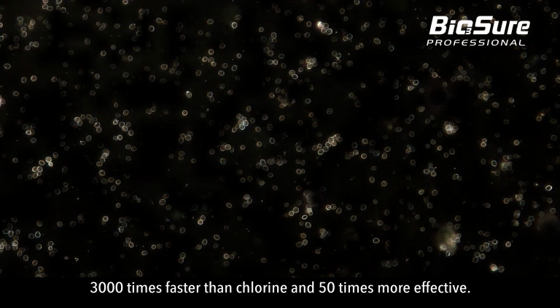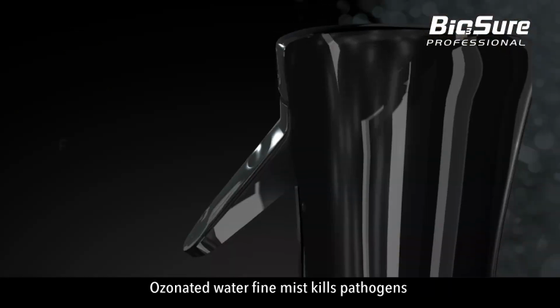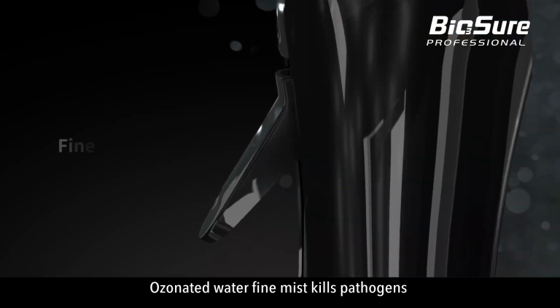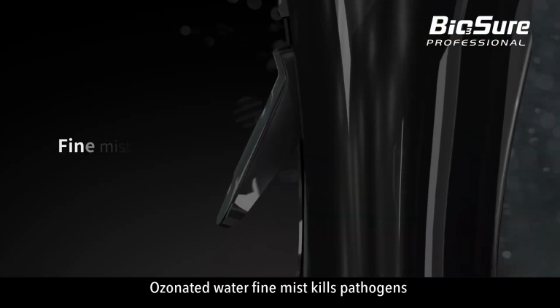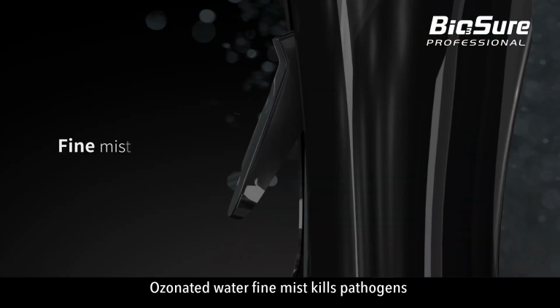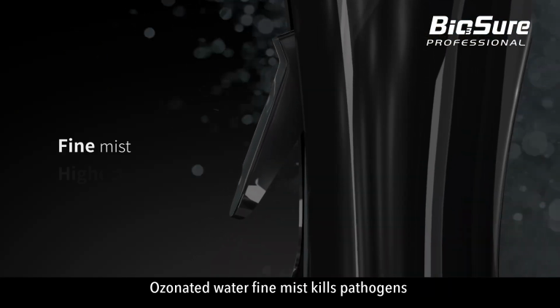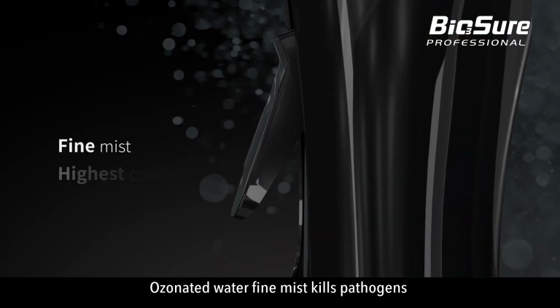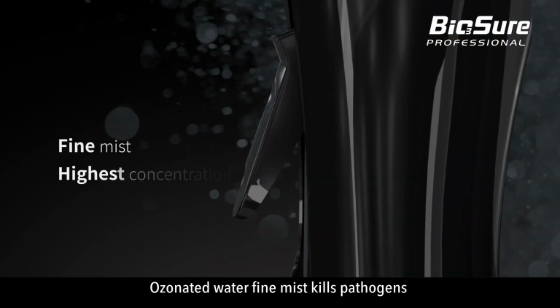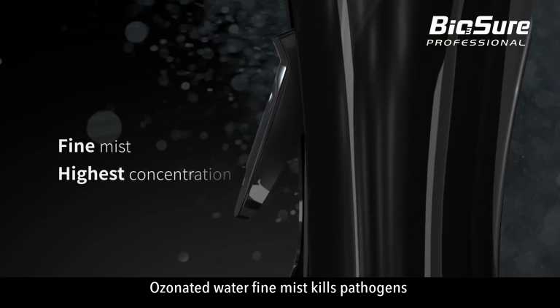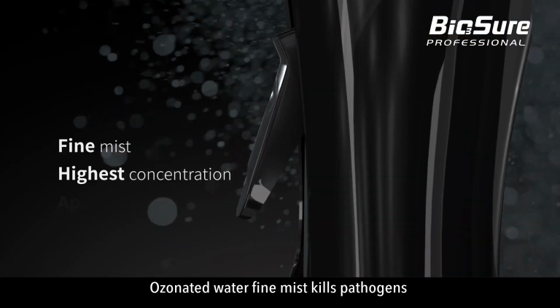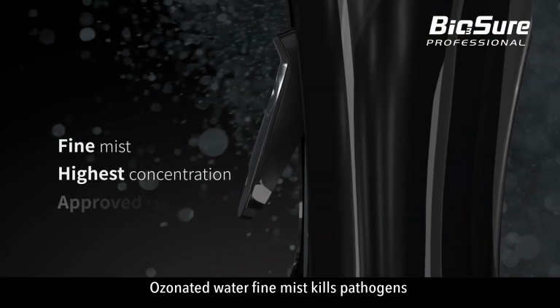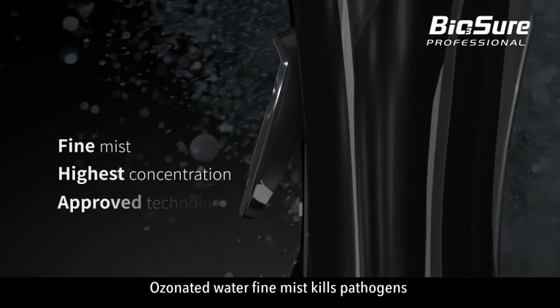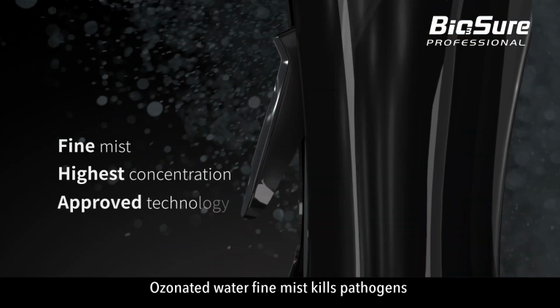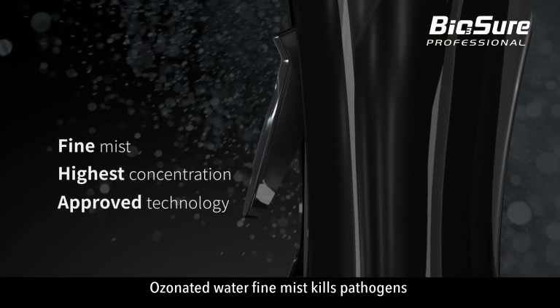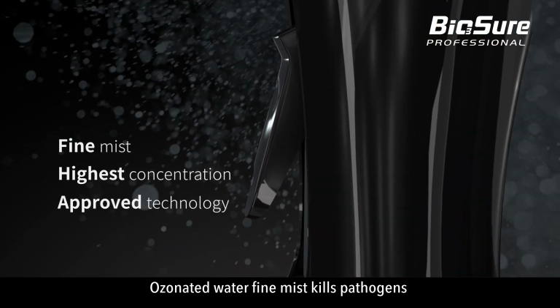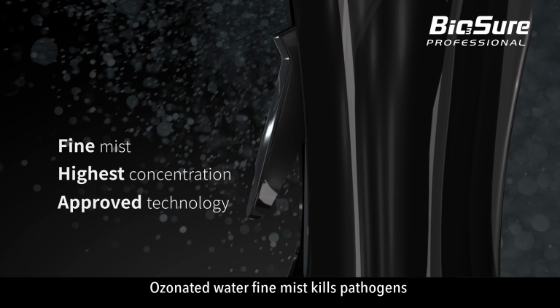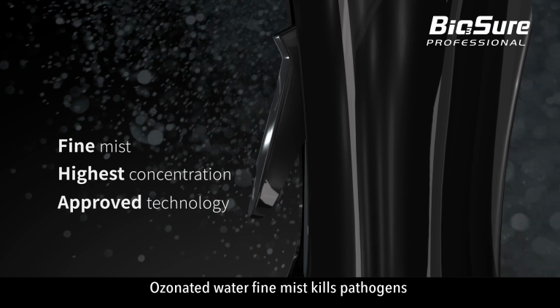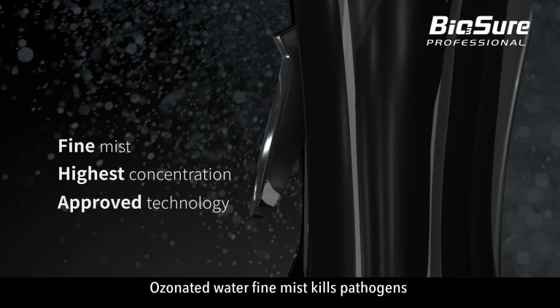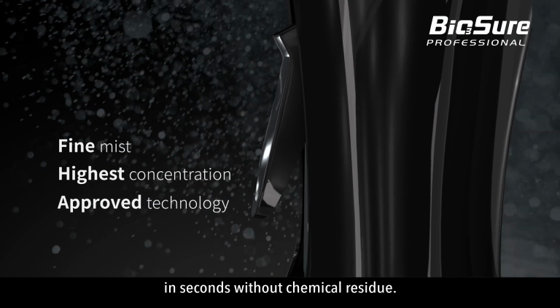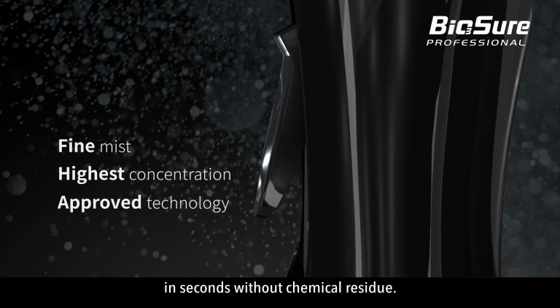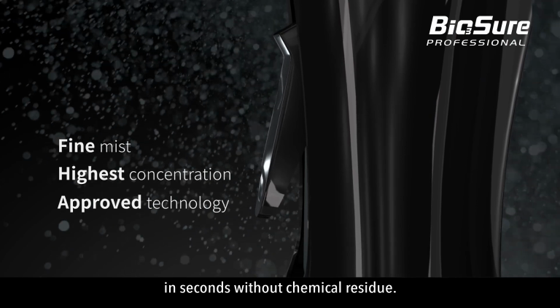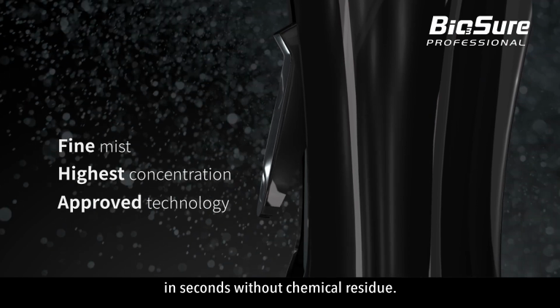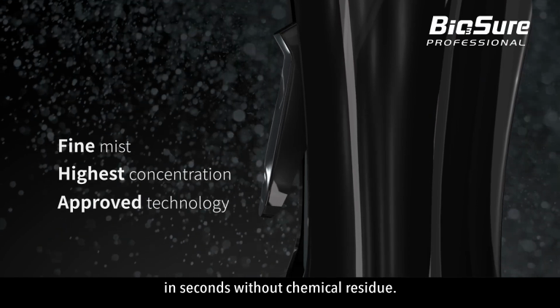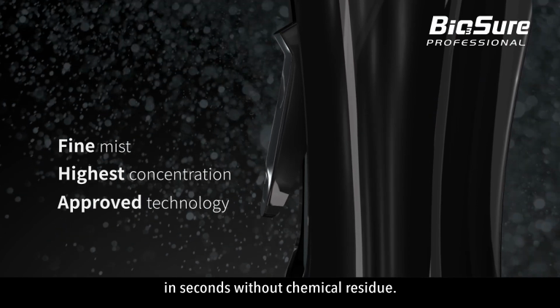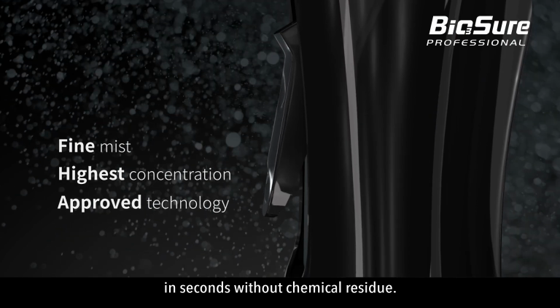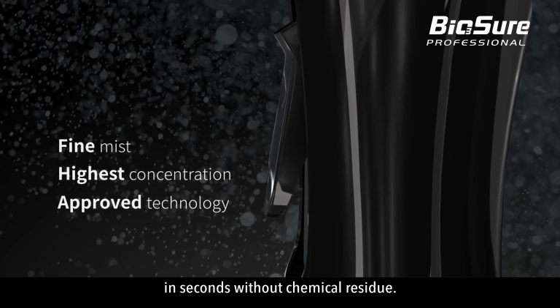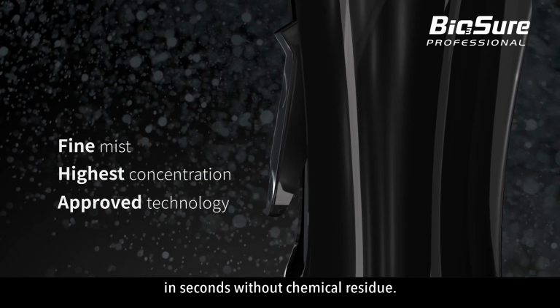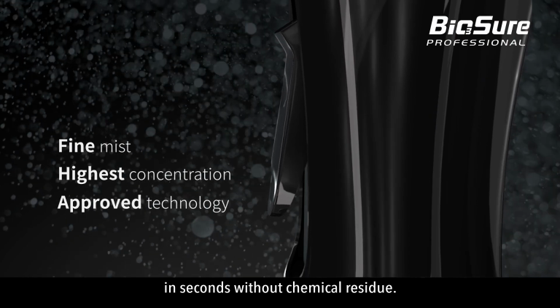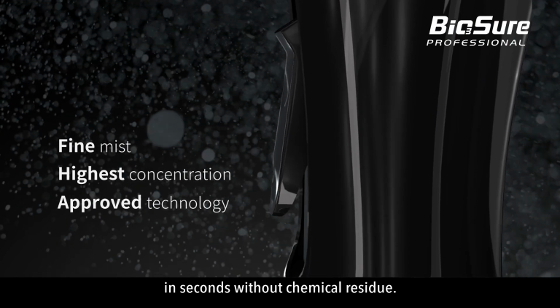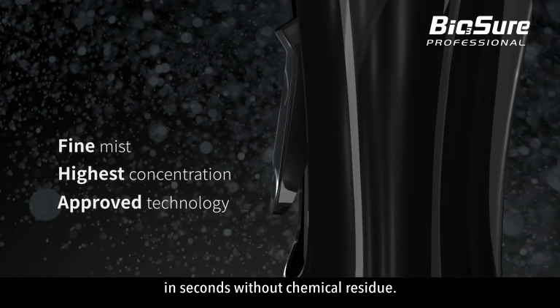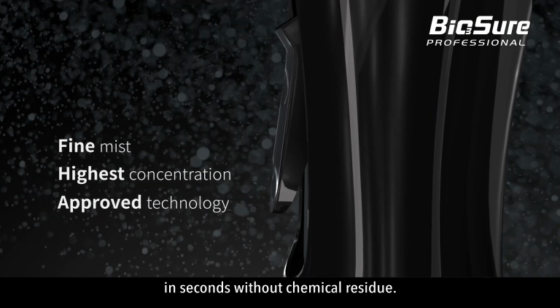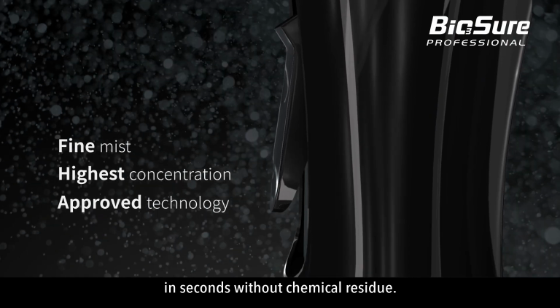Ozonated water fine mist kills pathogens in seconds without chemical residue.